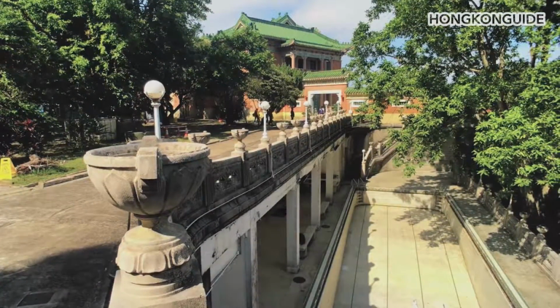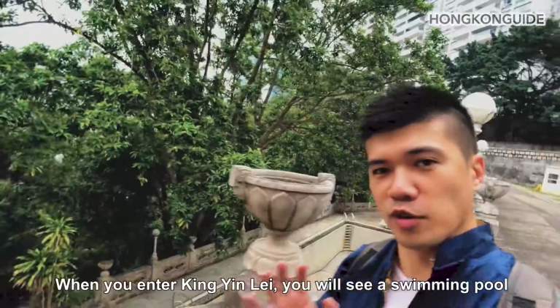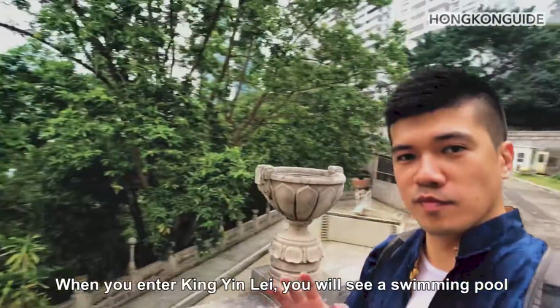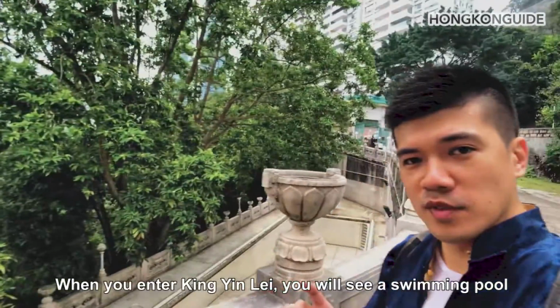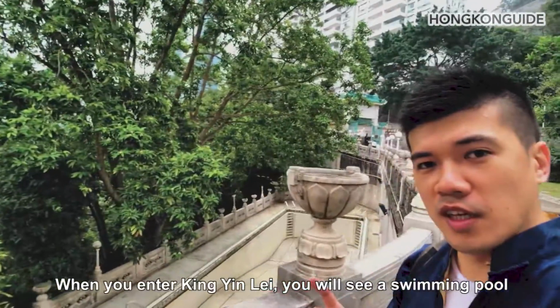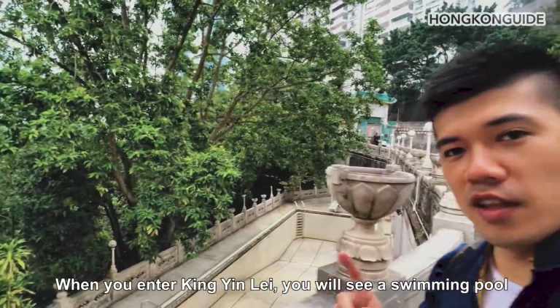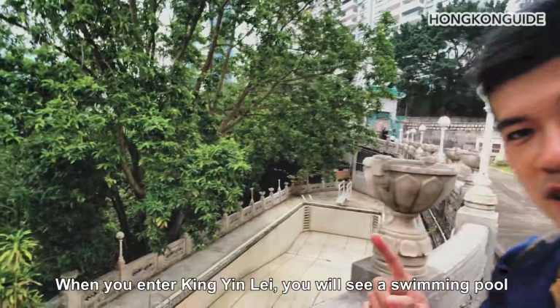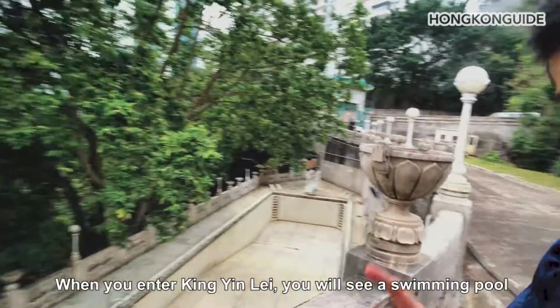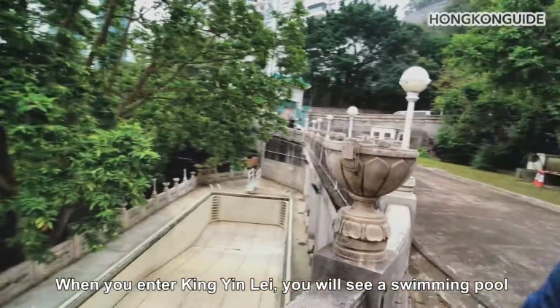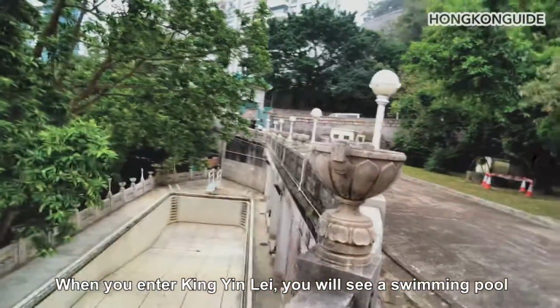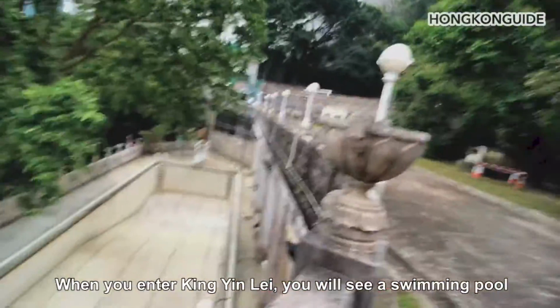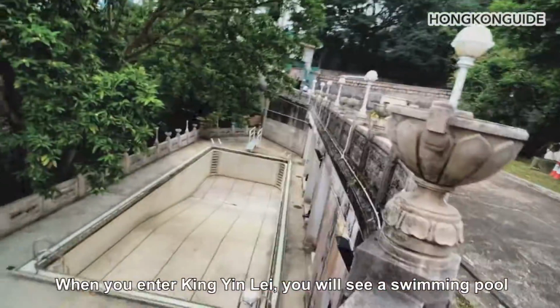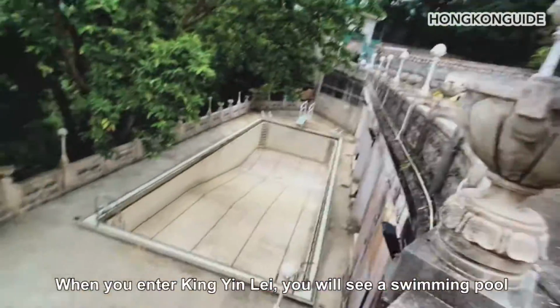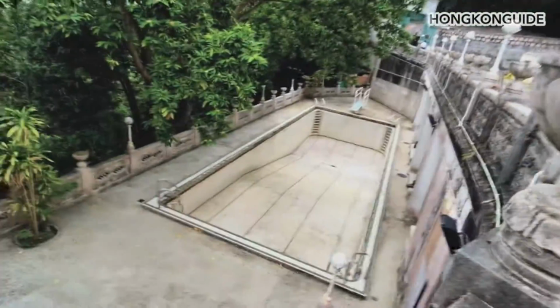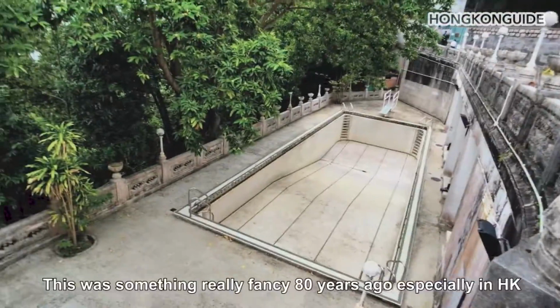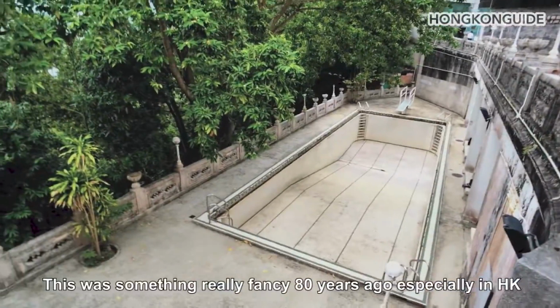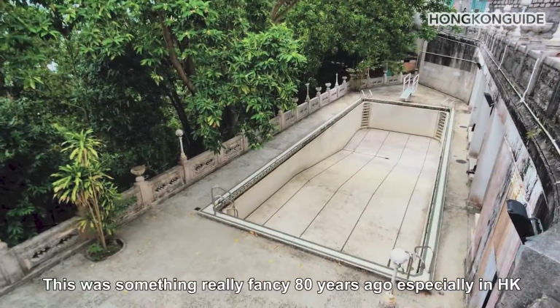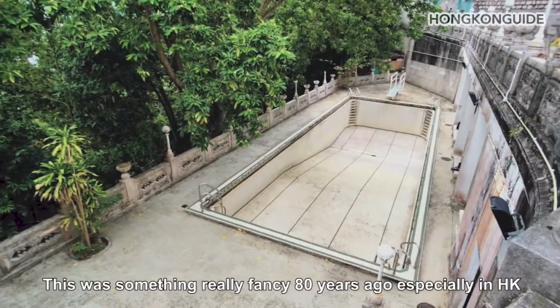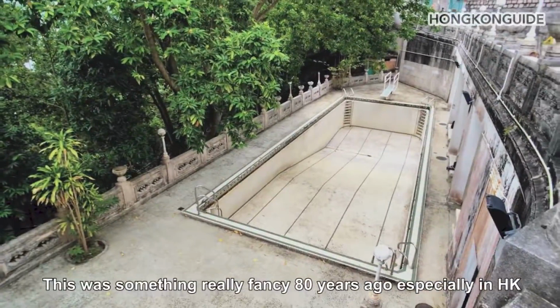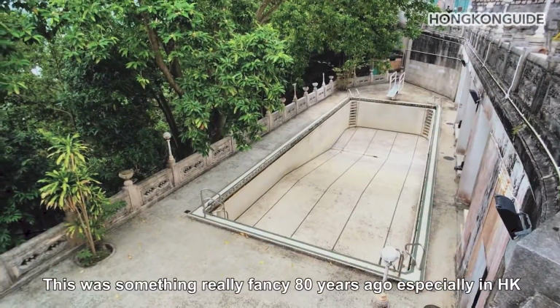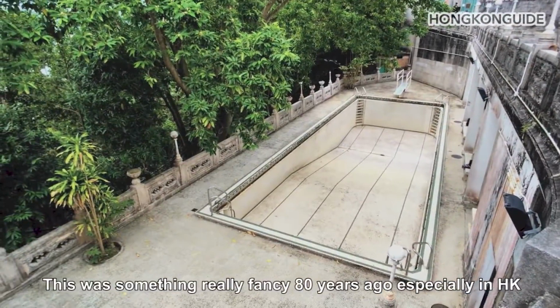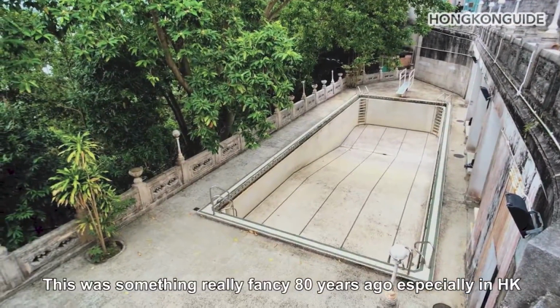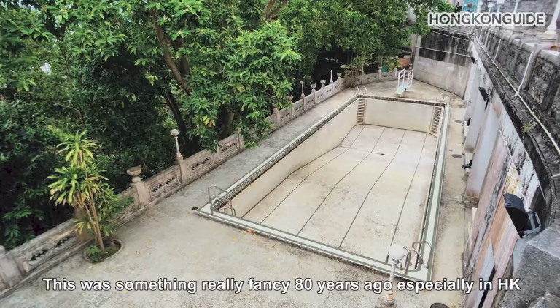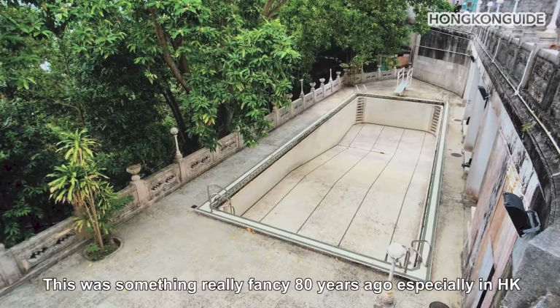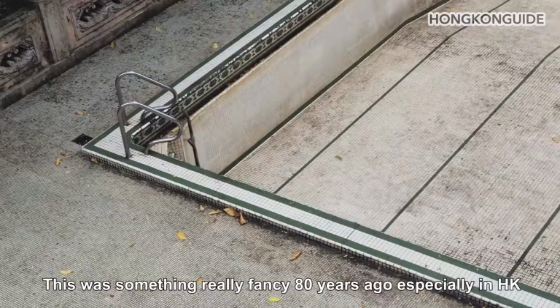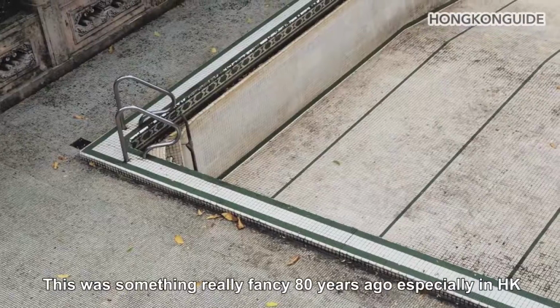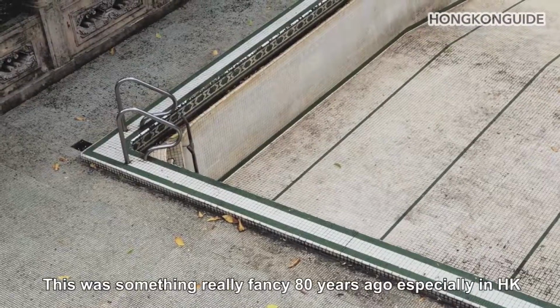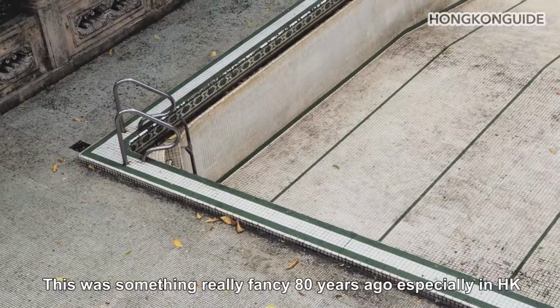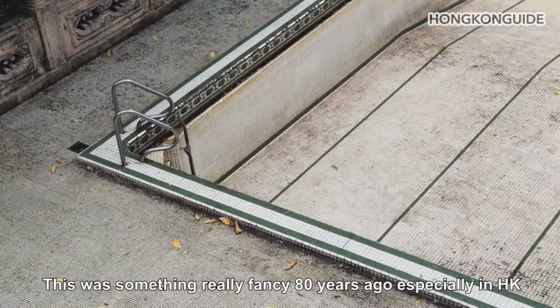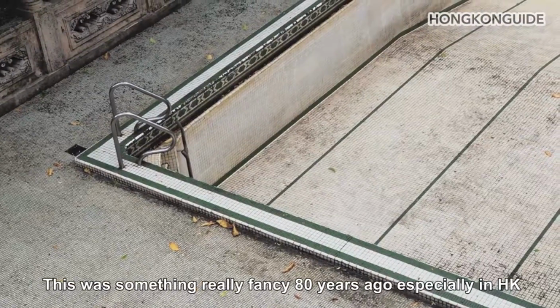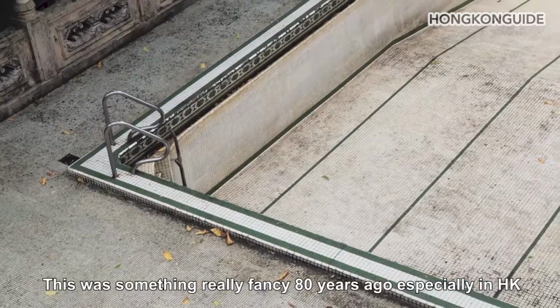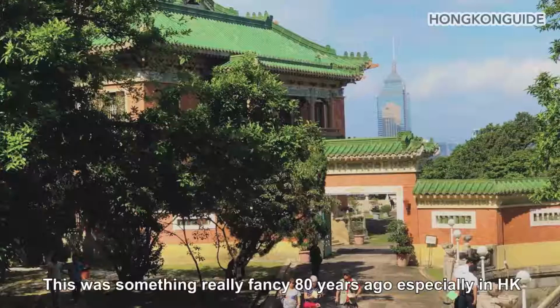When you enter Ging Yine, you'll see a swimming pool. This was something really fancy 80 years ago, especially in Hong Kong.